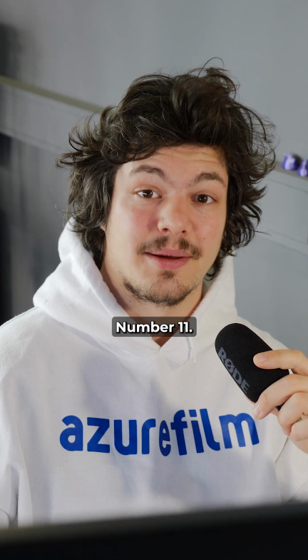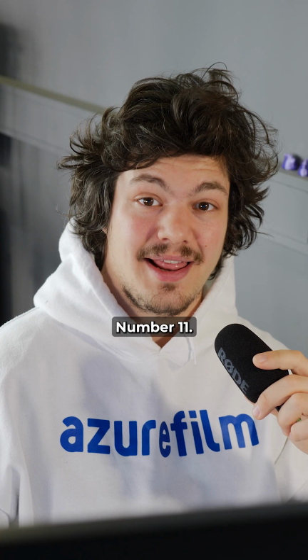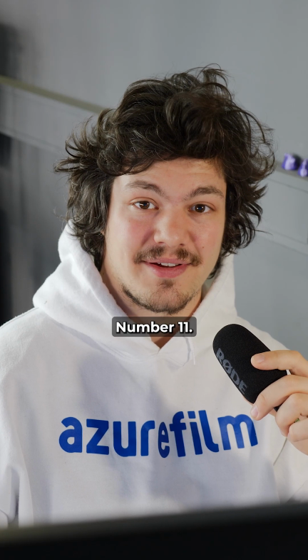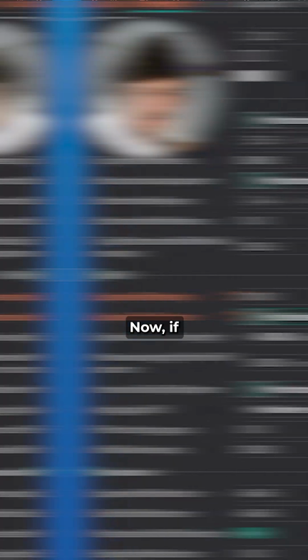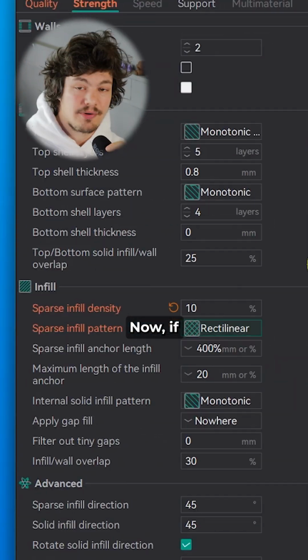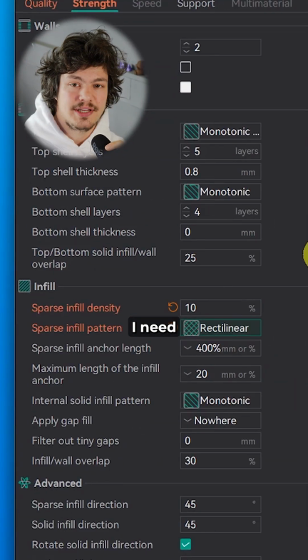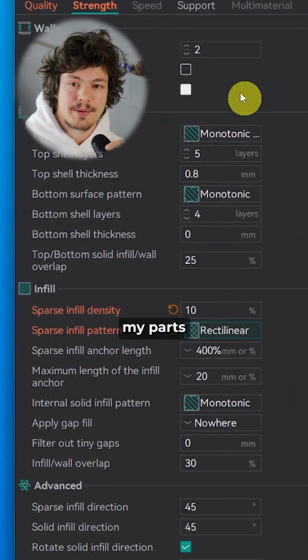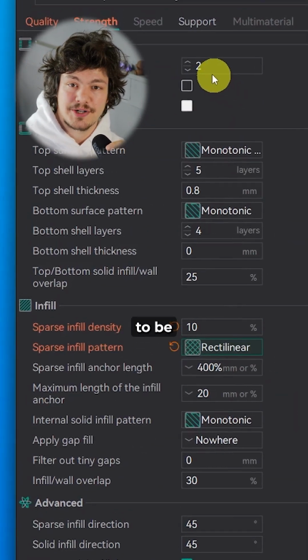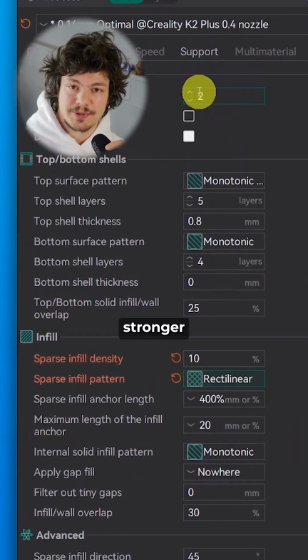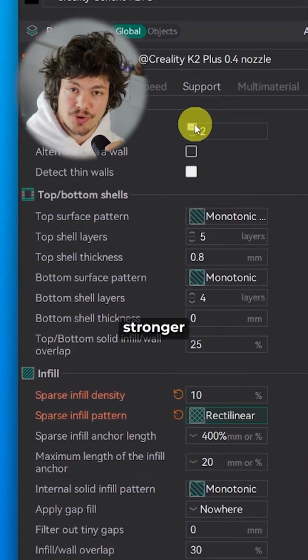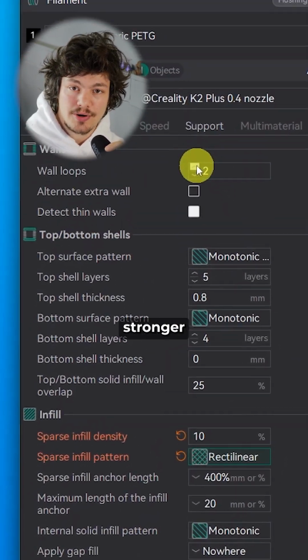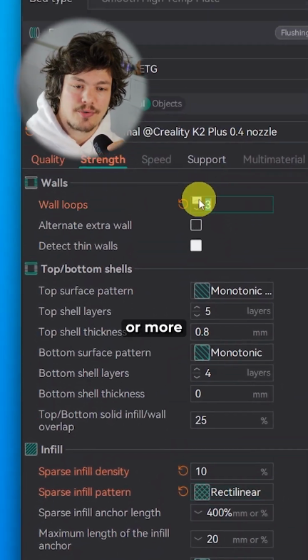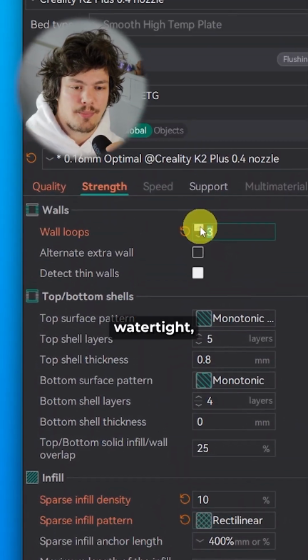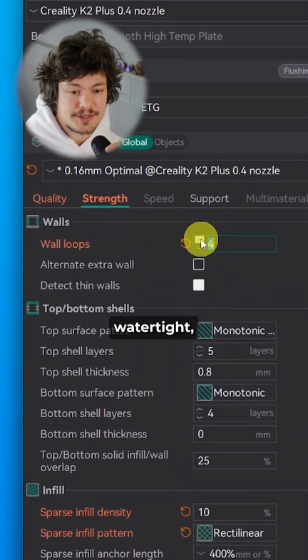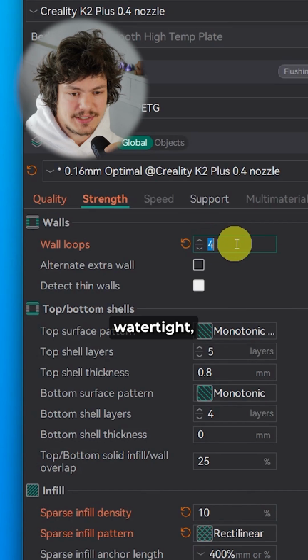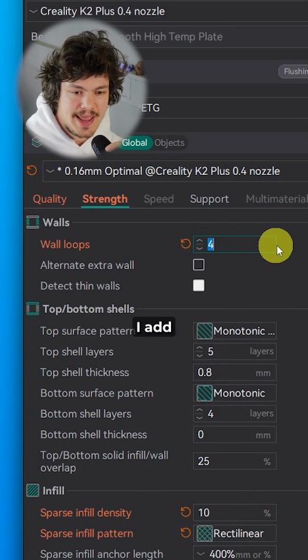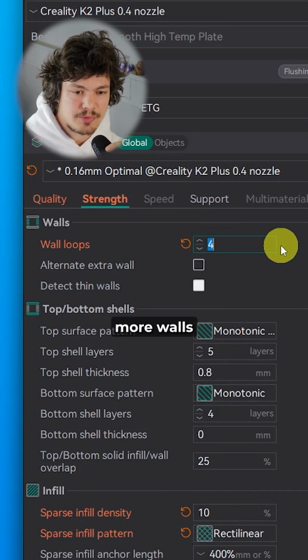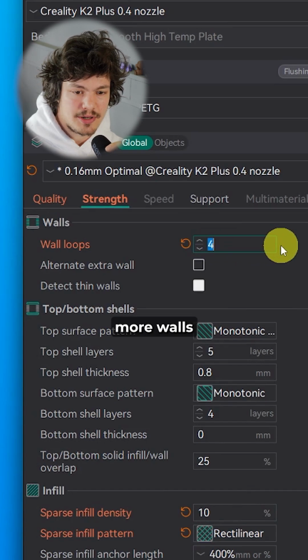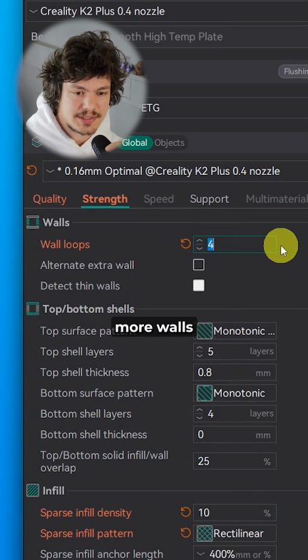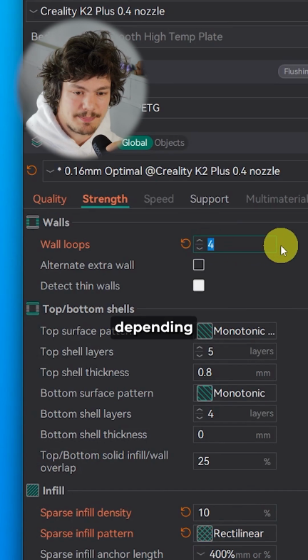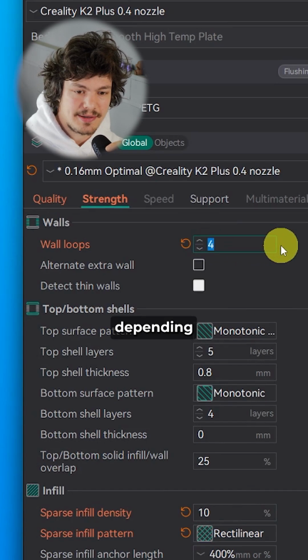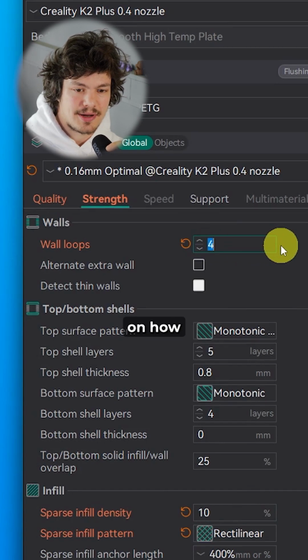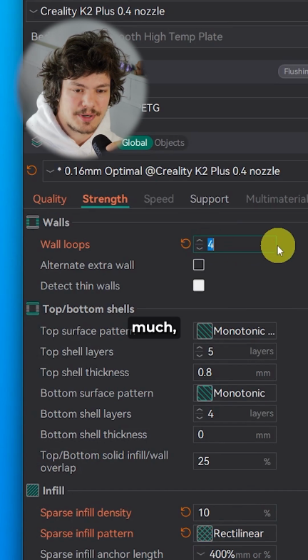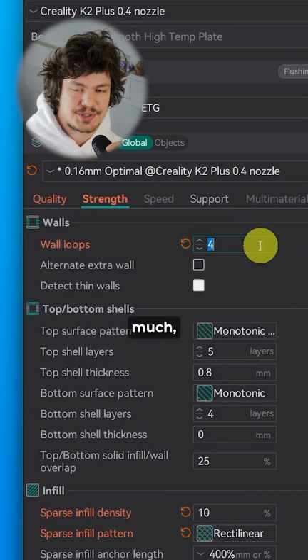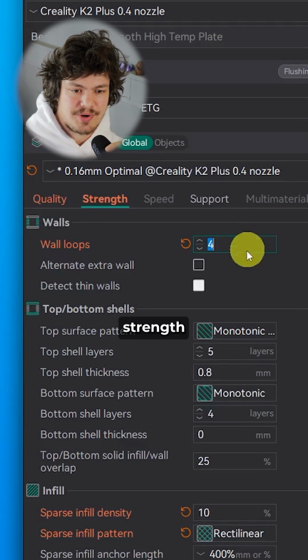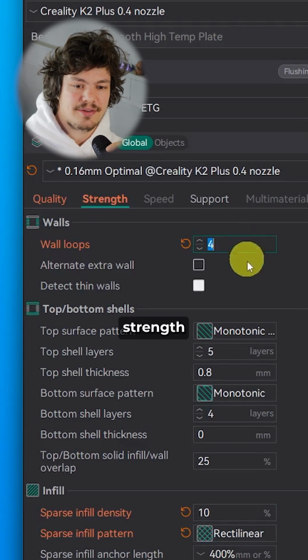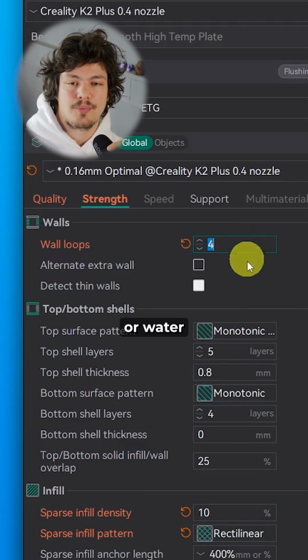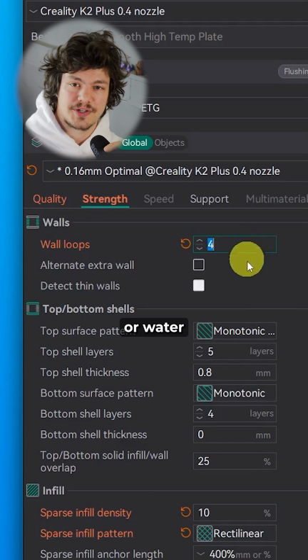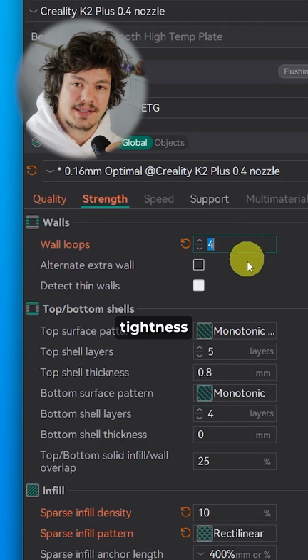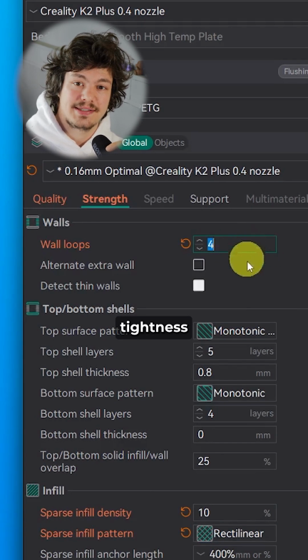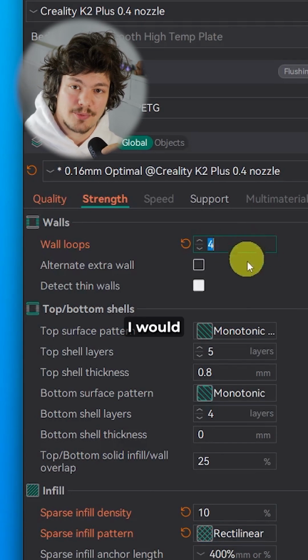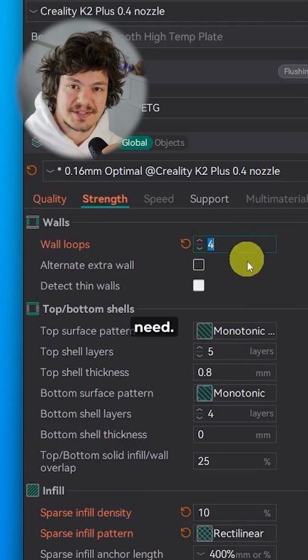Number 11: Now if I need my parts to be stronger or more watertight, I add more walls, depending on how much strength or watertightness I would need.